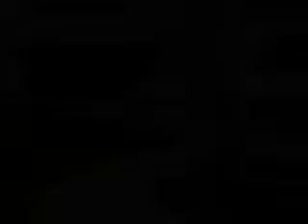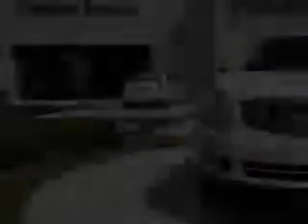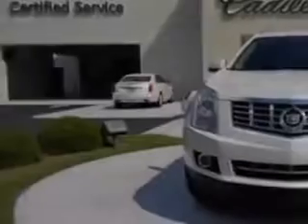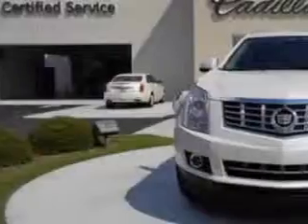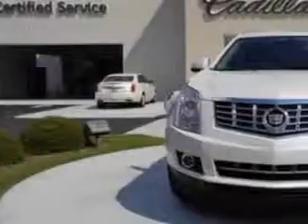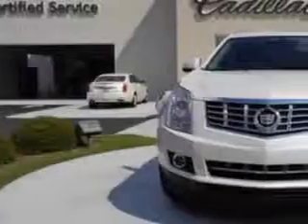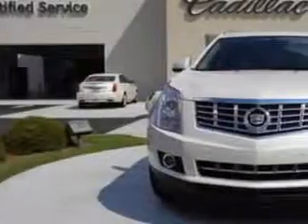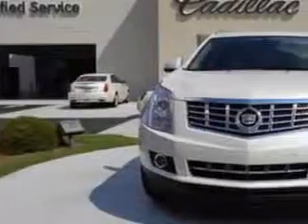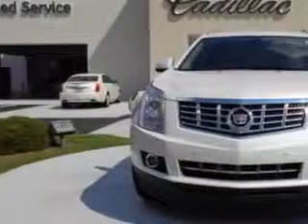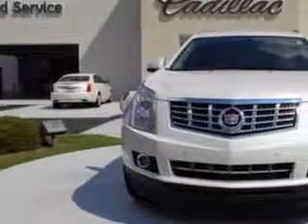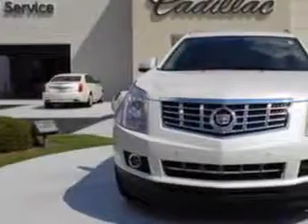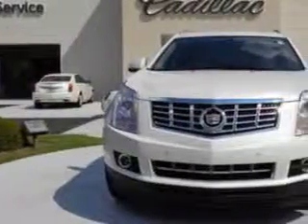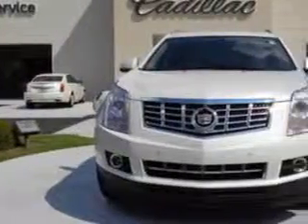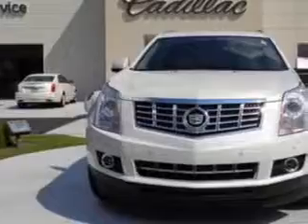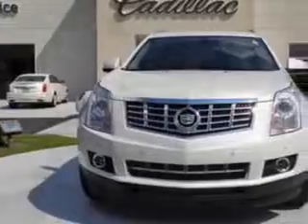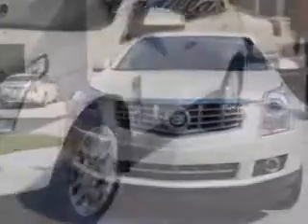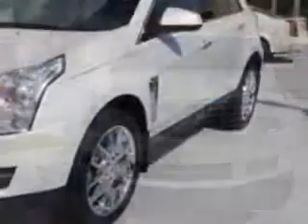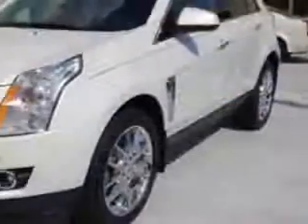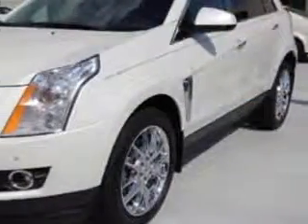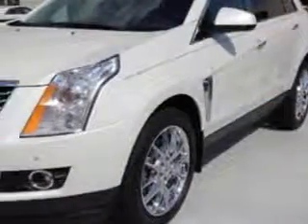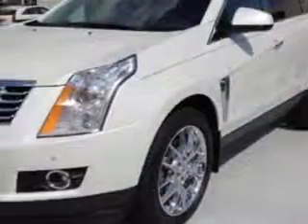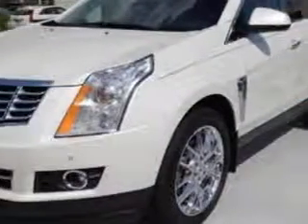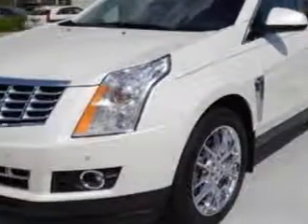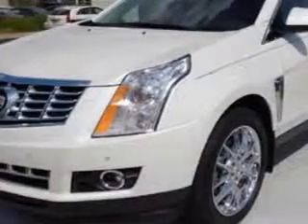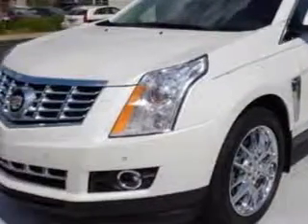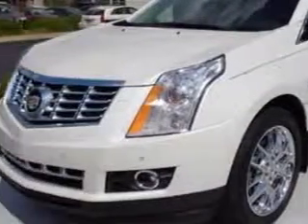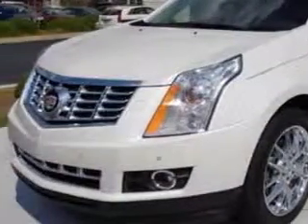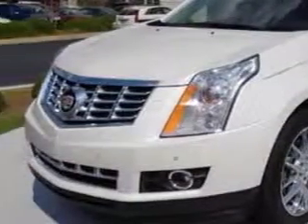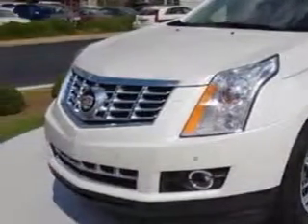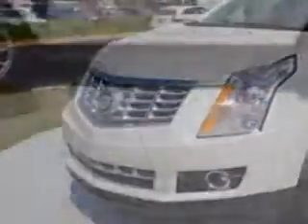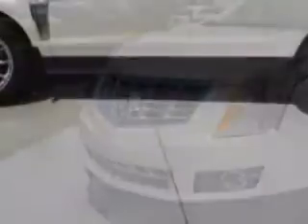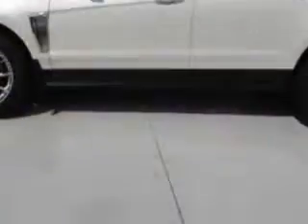You will love this 2013 Cadillac SRX SUV, equipped with a 6-cylinder engine and an automatic transmission.